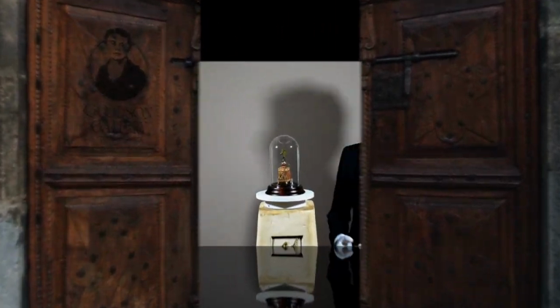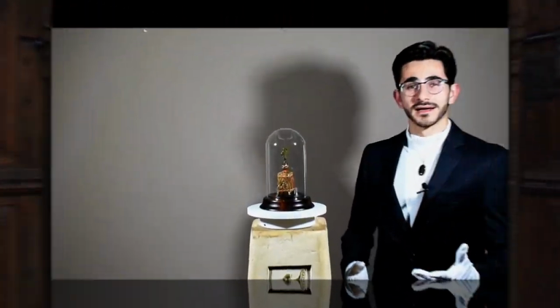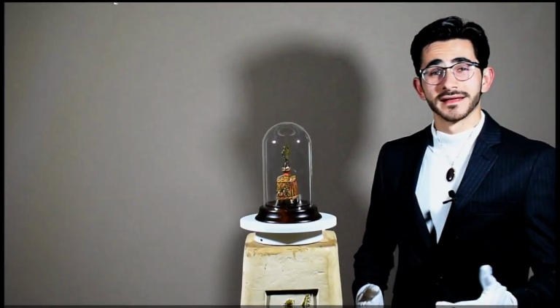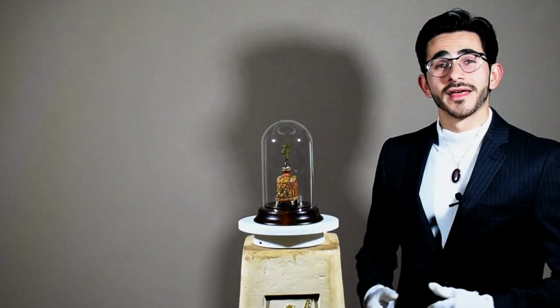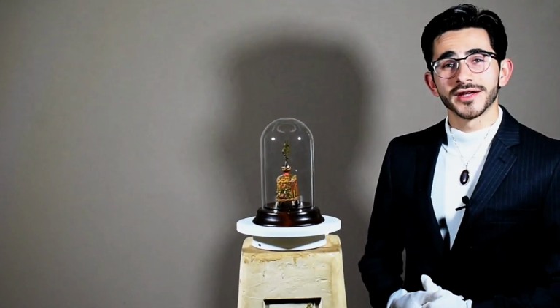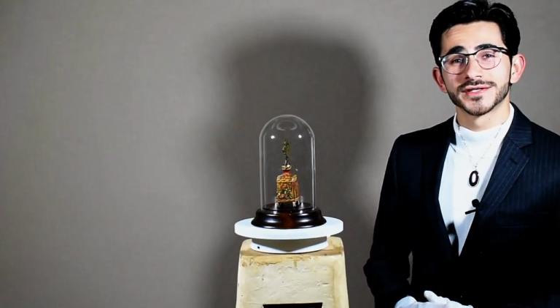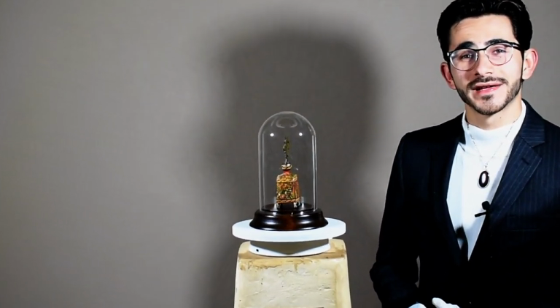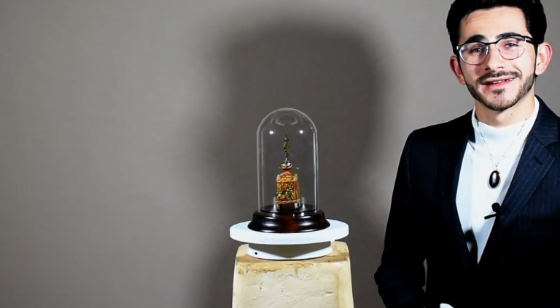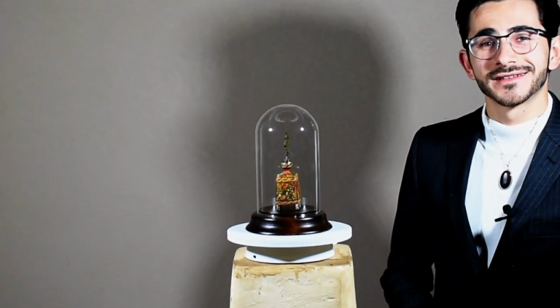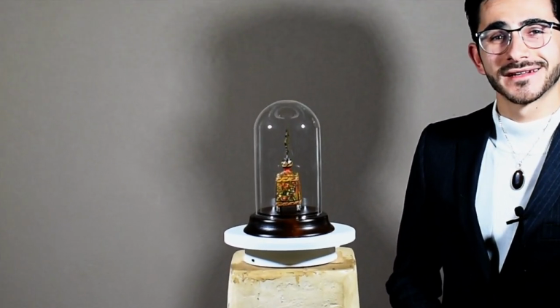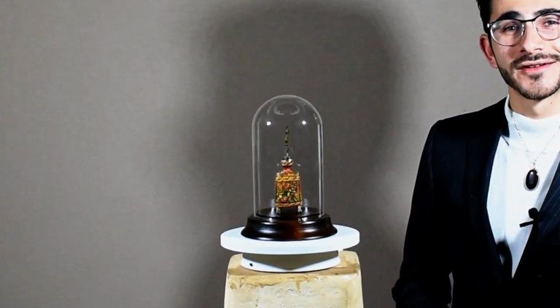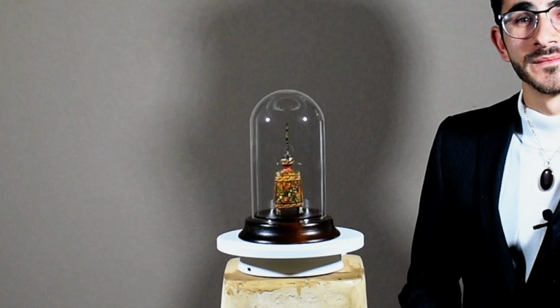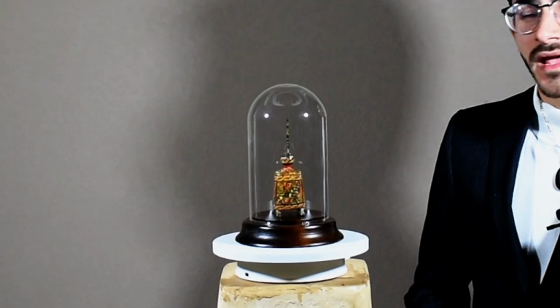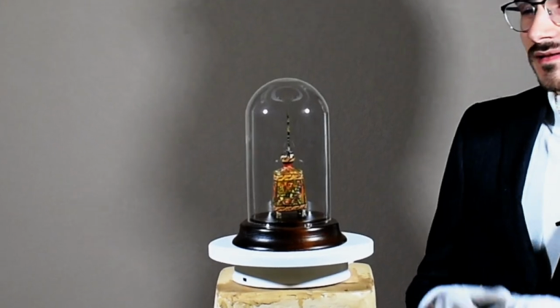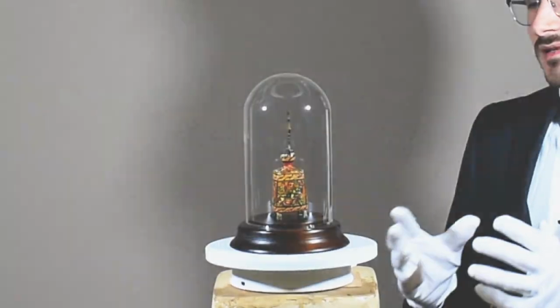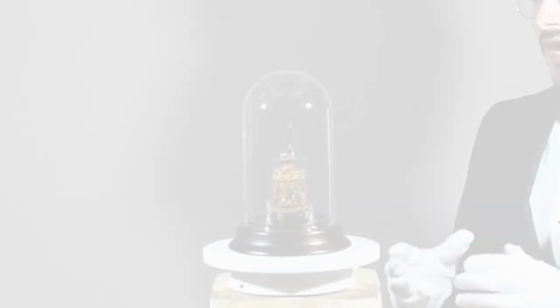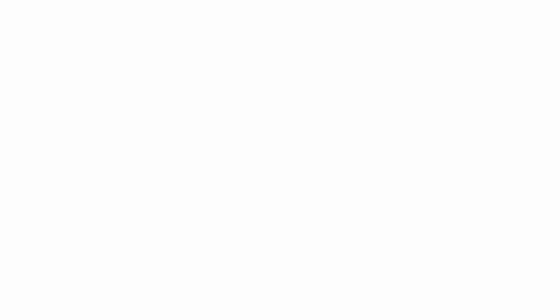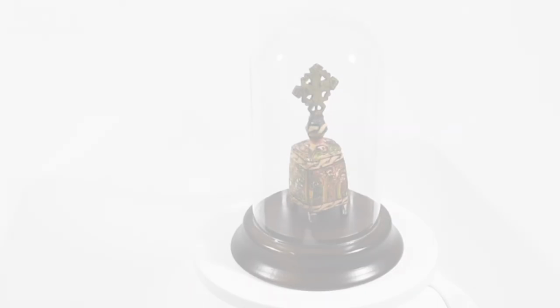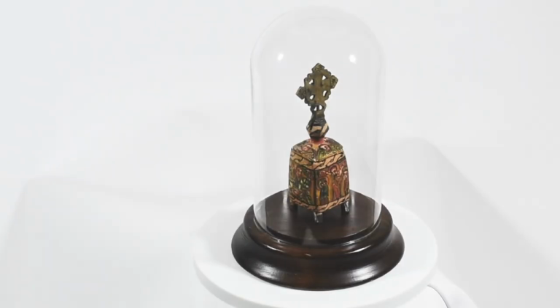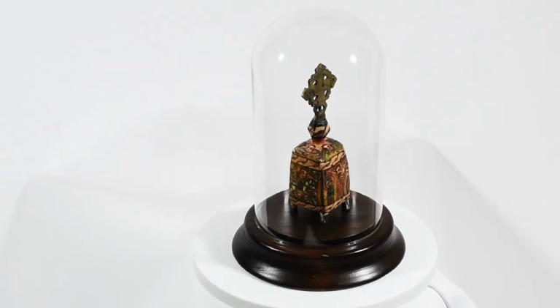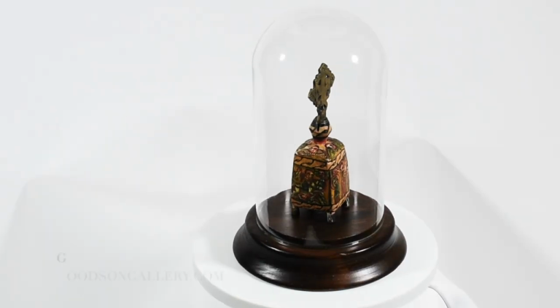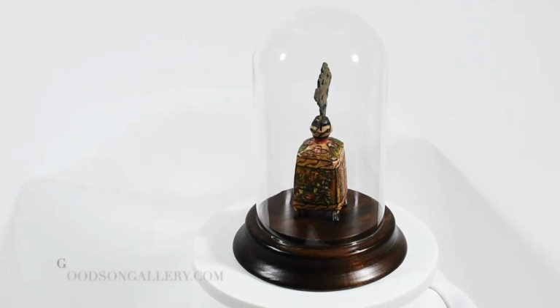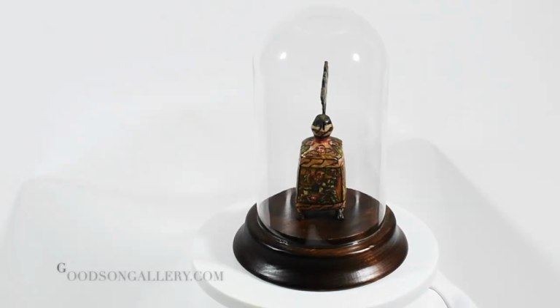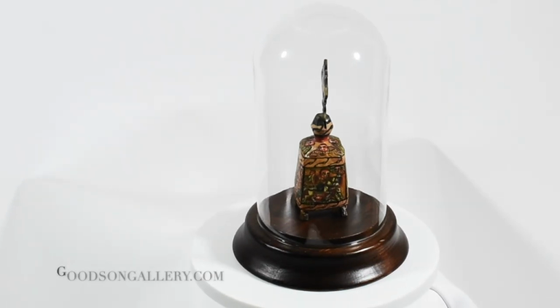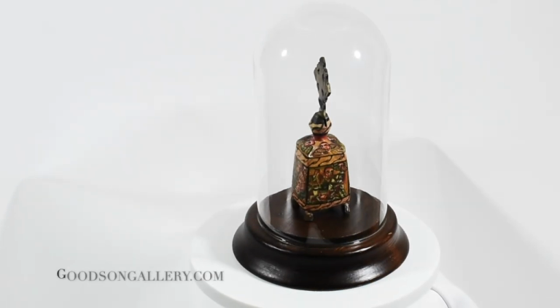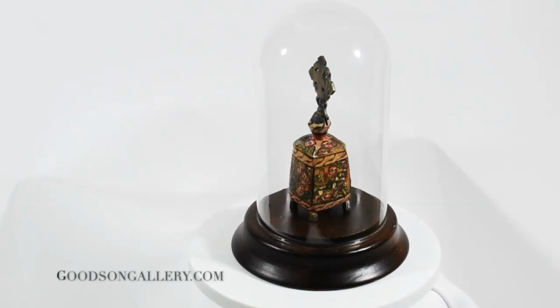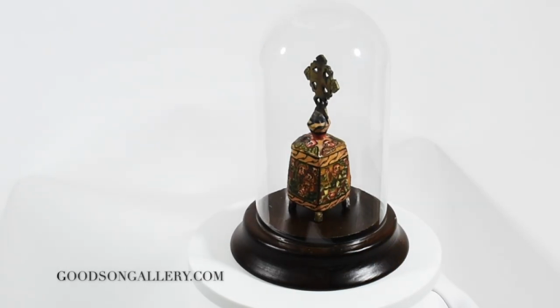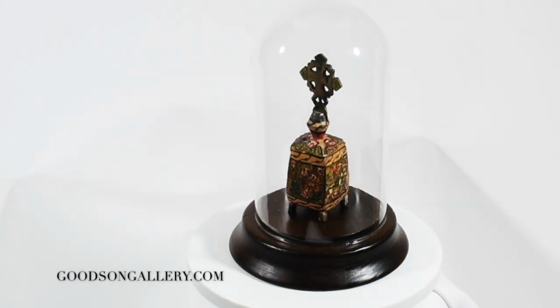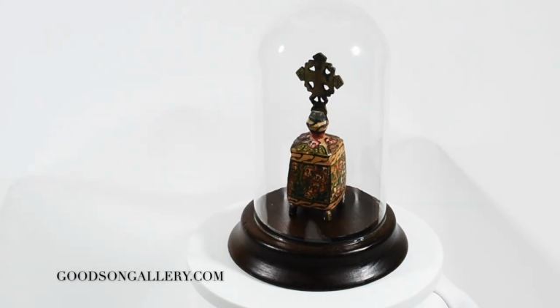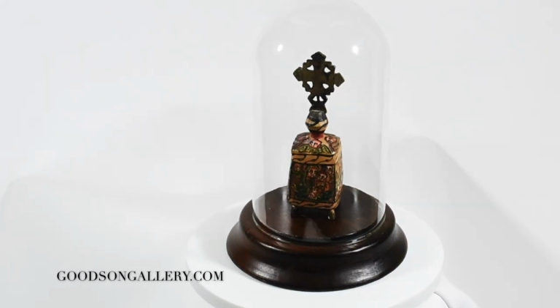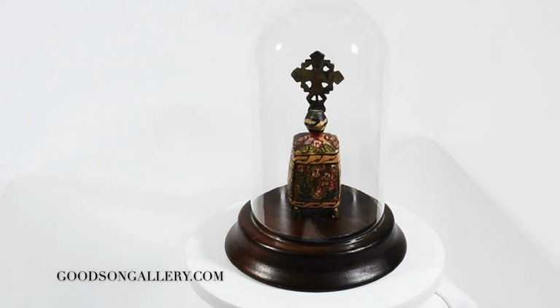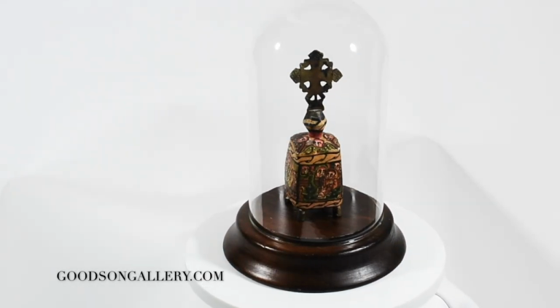Hi, thank you for tuning in to Goodson Gallery. Today I'm presenting to you the Ethiopian artifact from the Coptic Church.